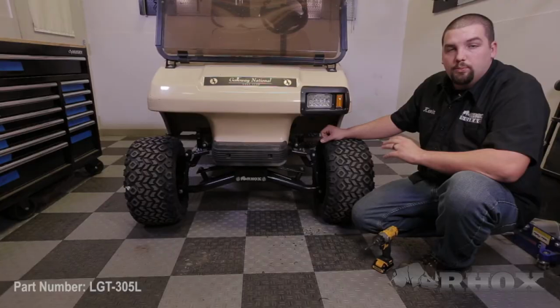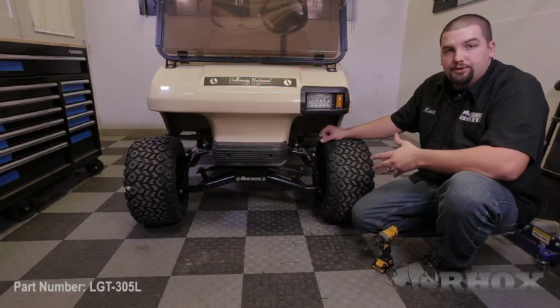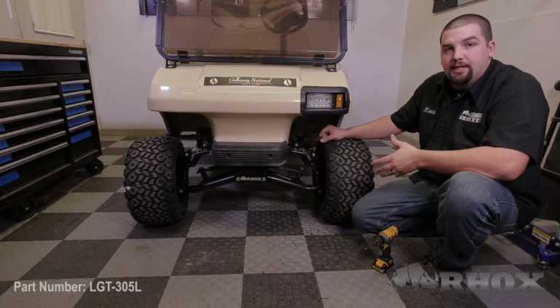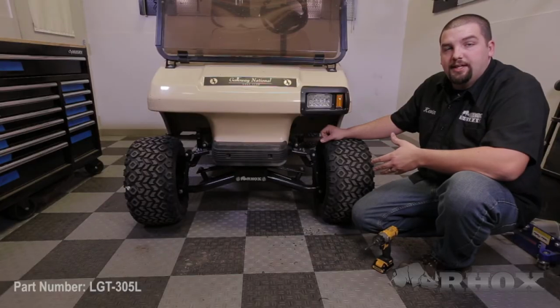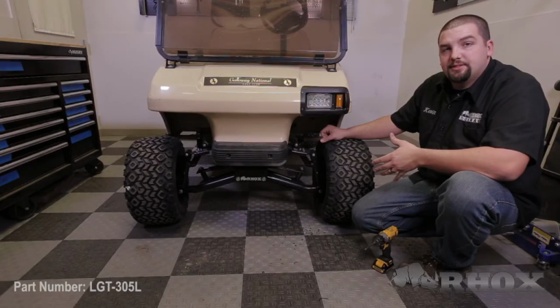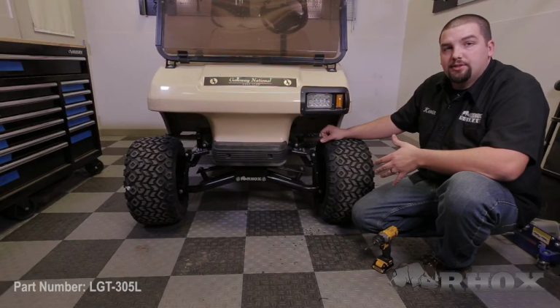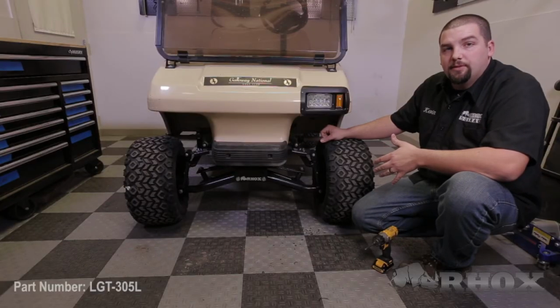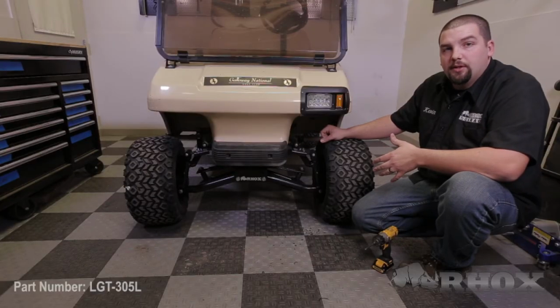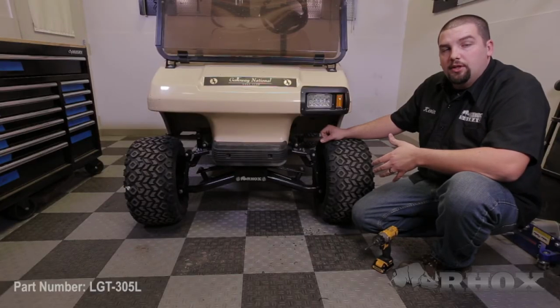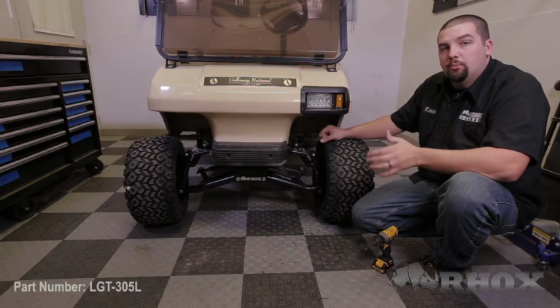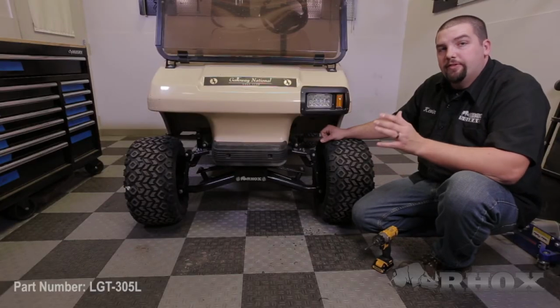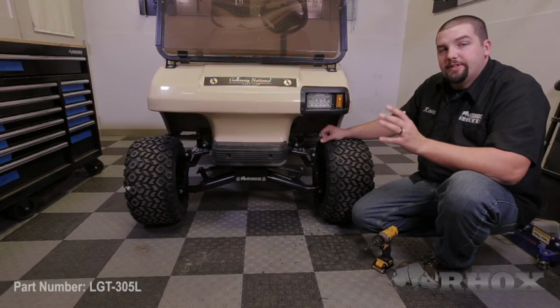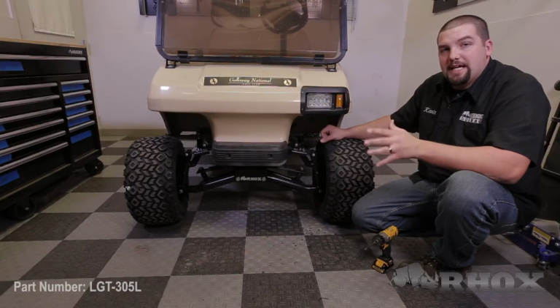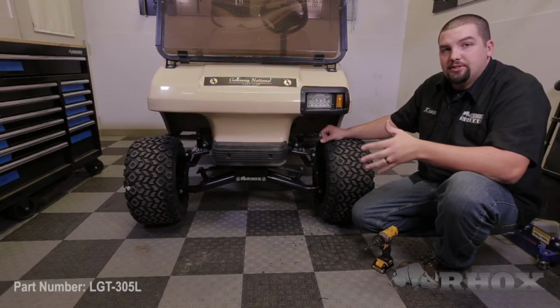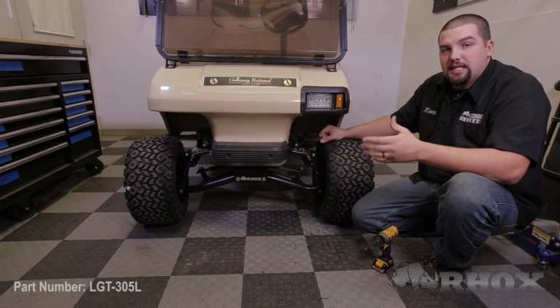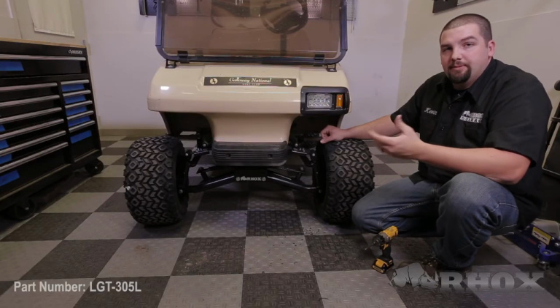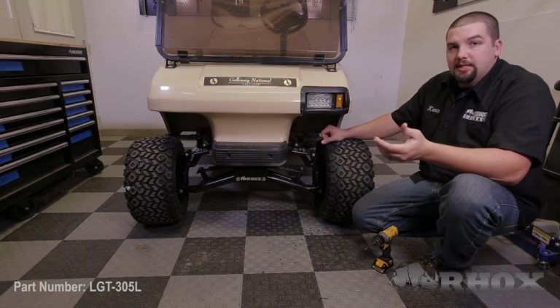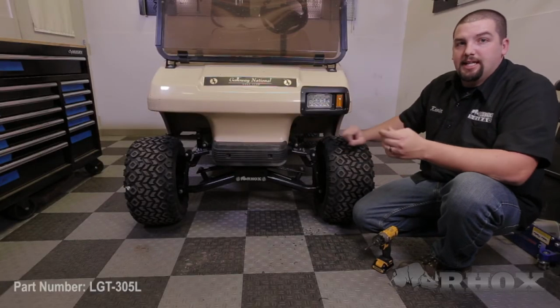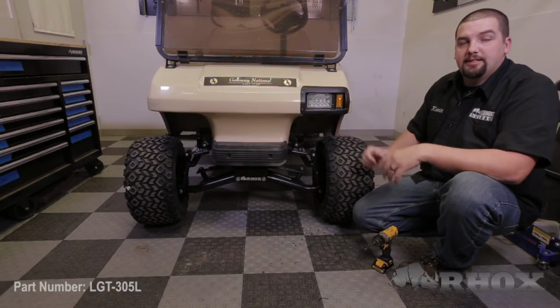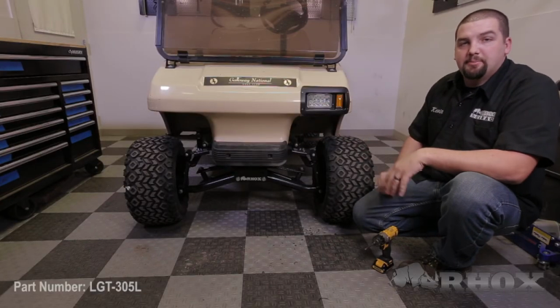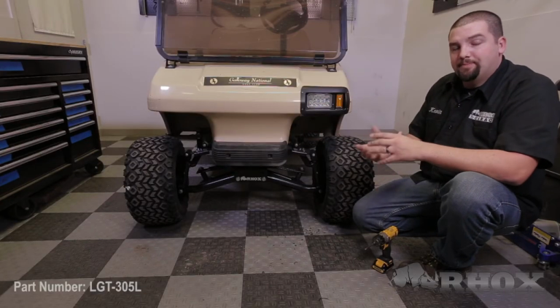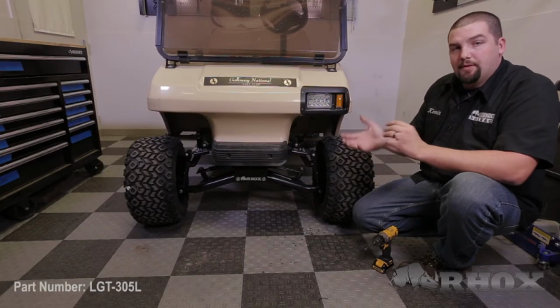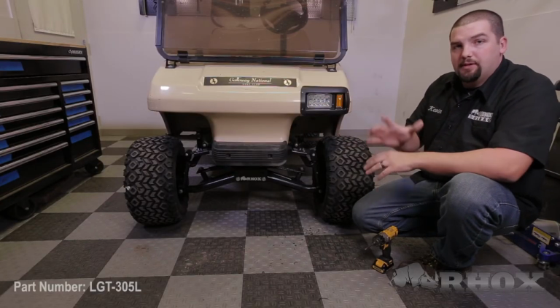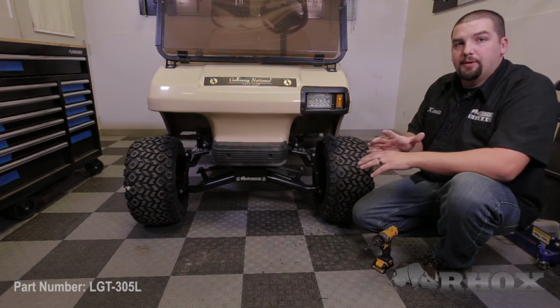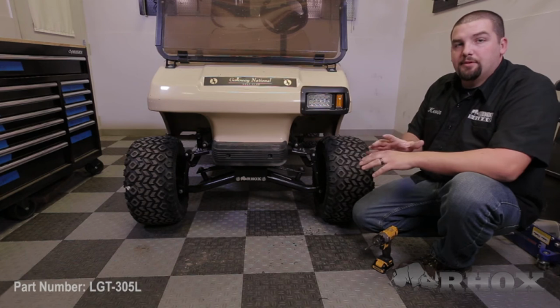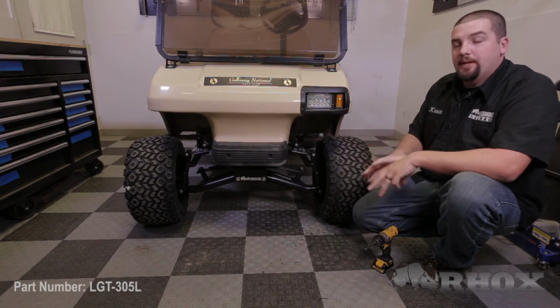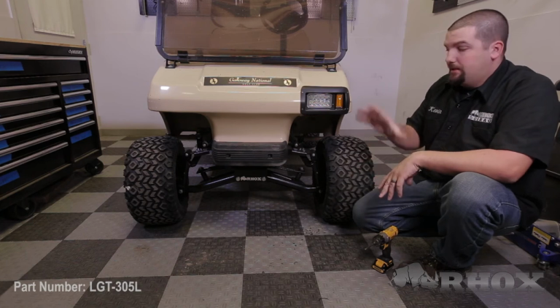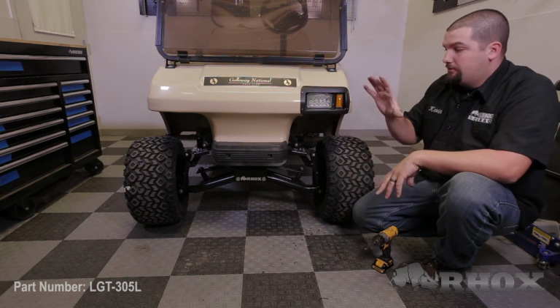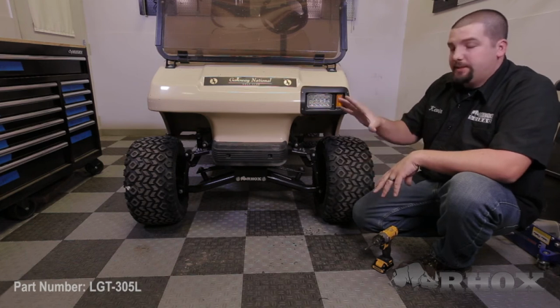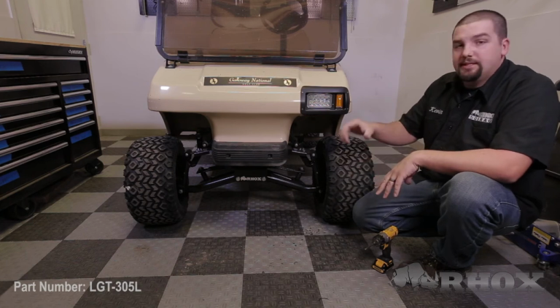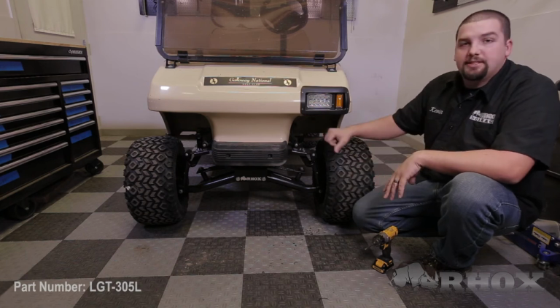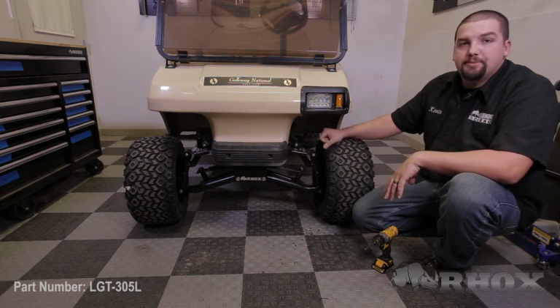Once your headlight is installed, you want to move over to the passenger side, take the template, flip it over, and repeat these steps.